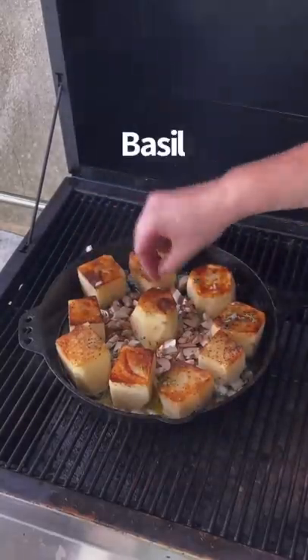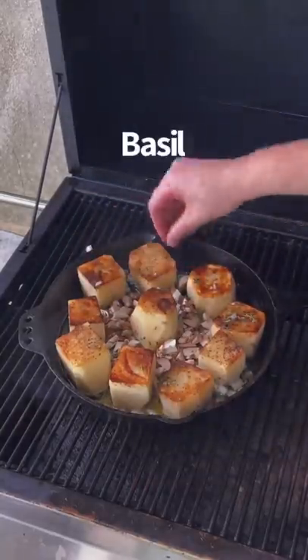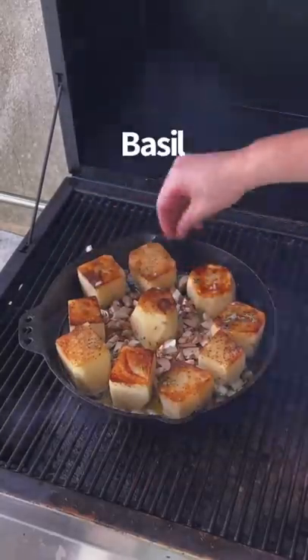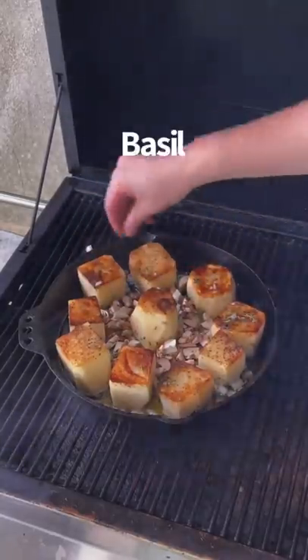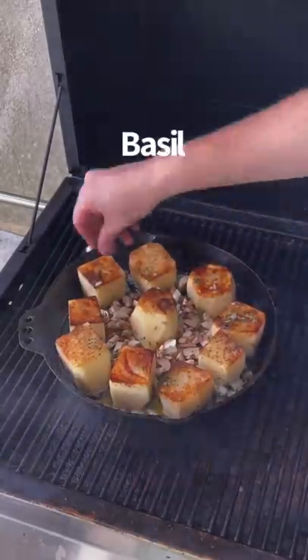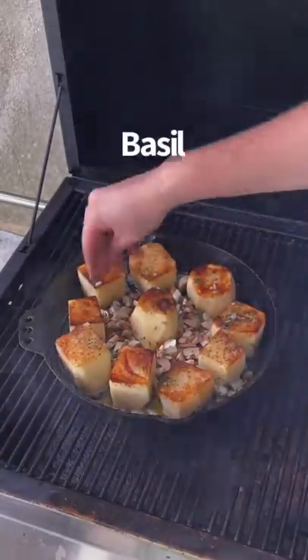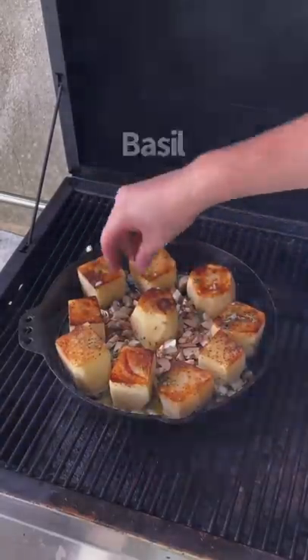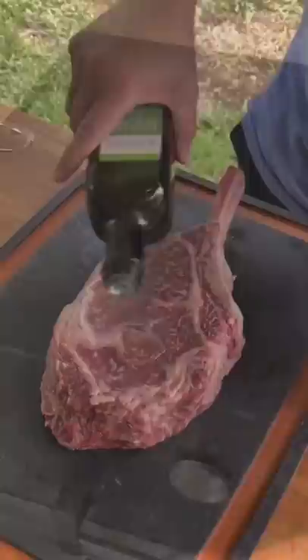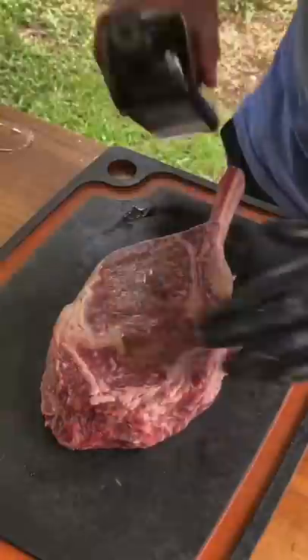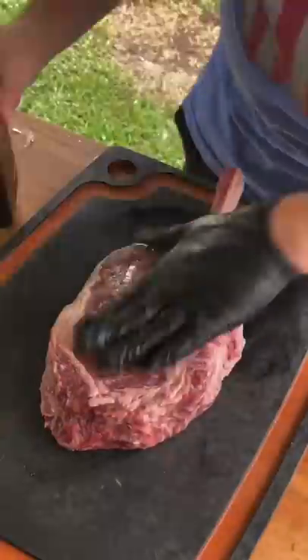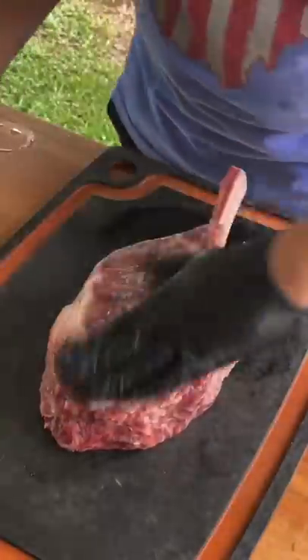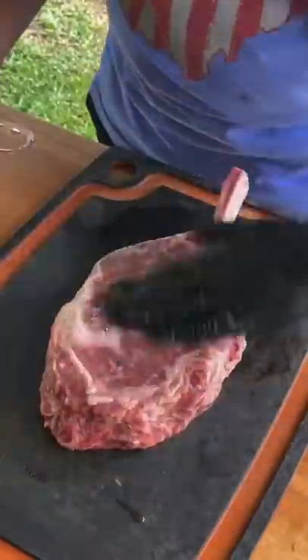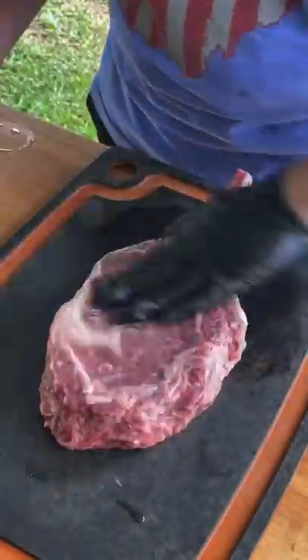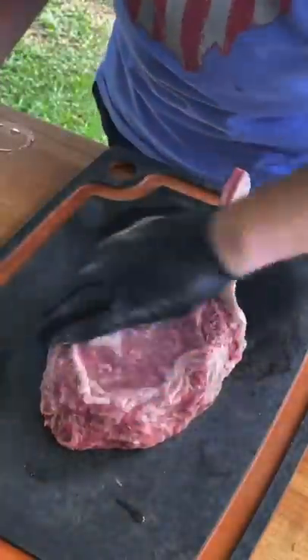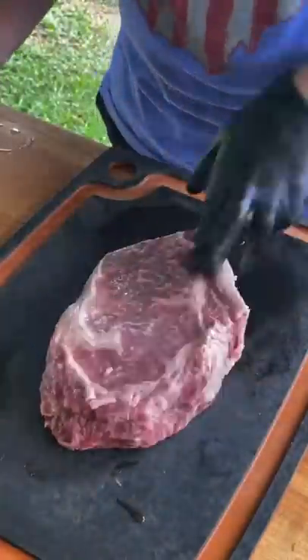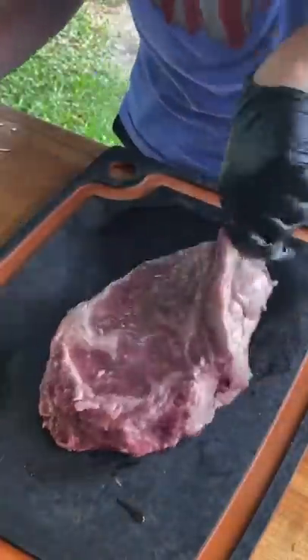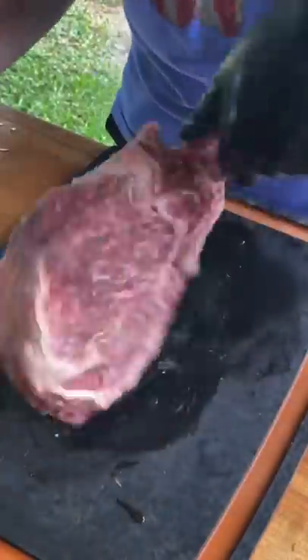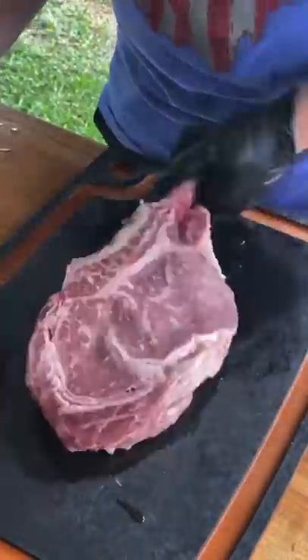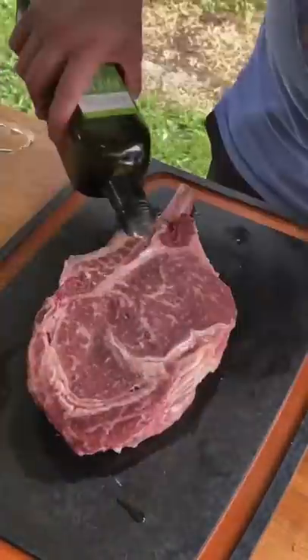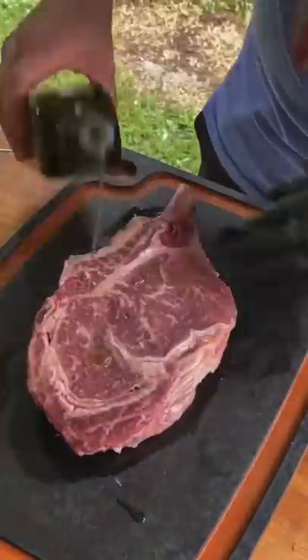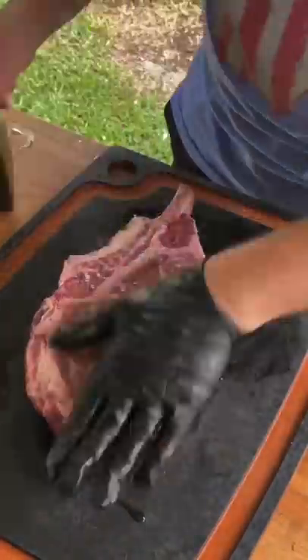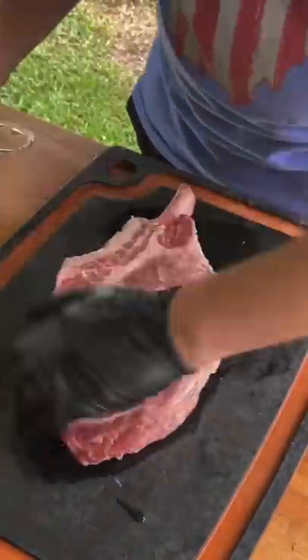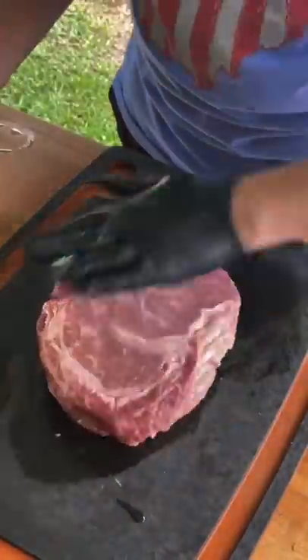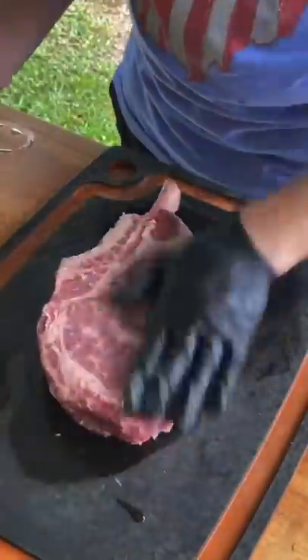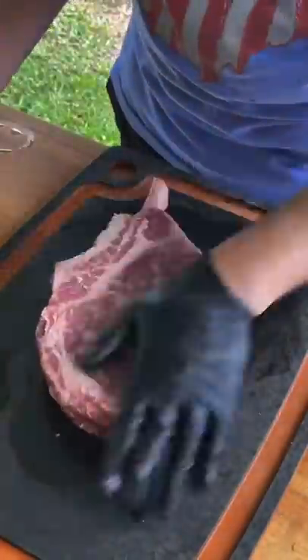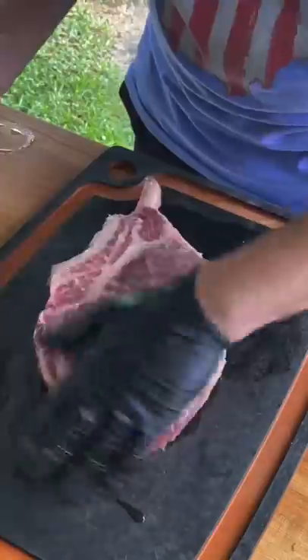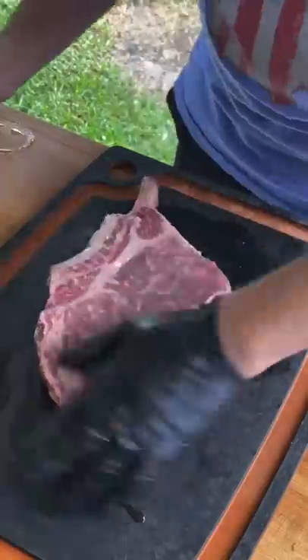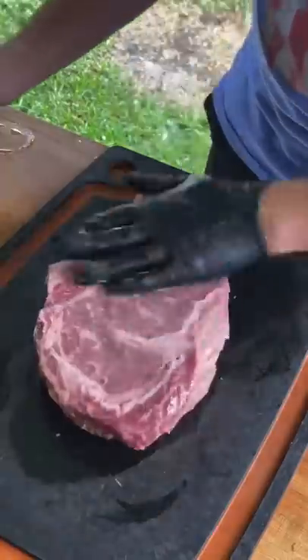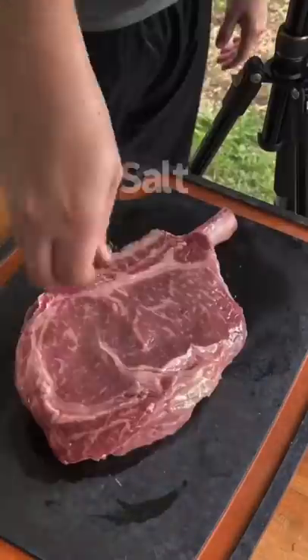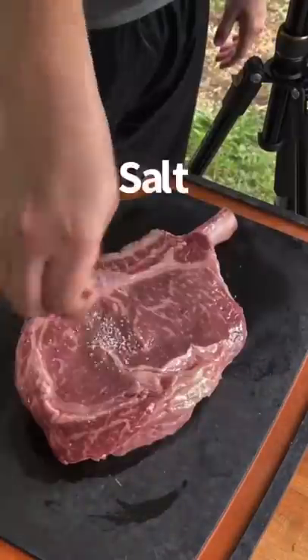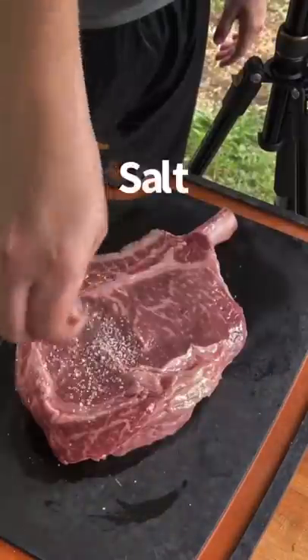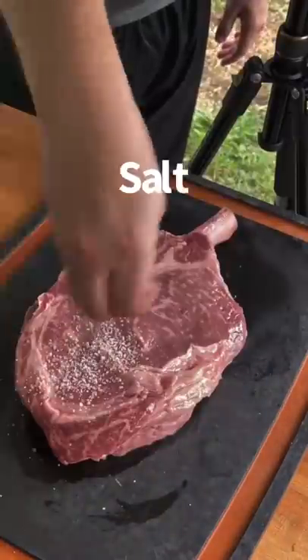You're going to place this on there for about an hour, hour and a half, and then start prepping your tomahawk steak.